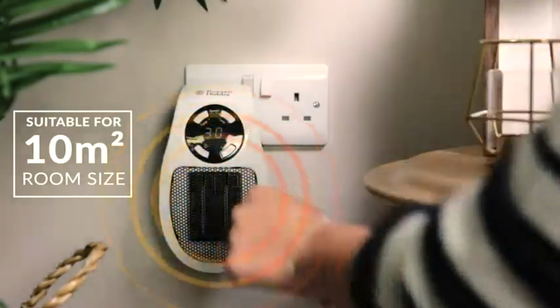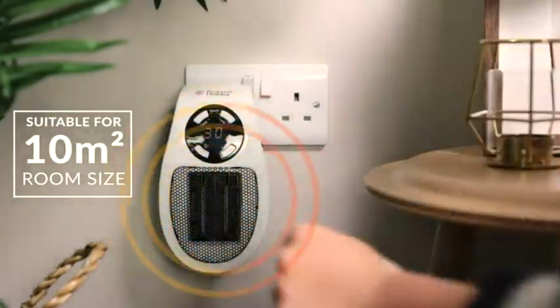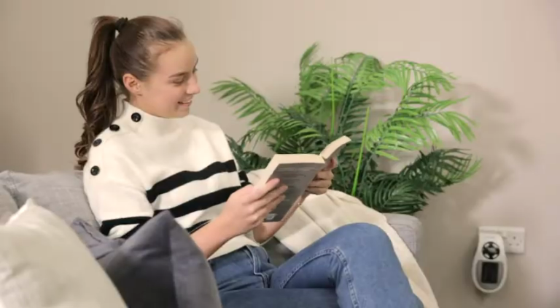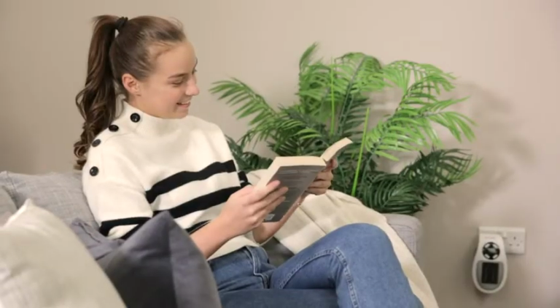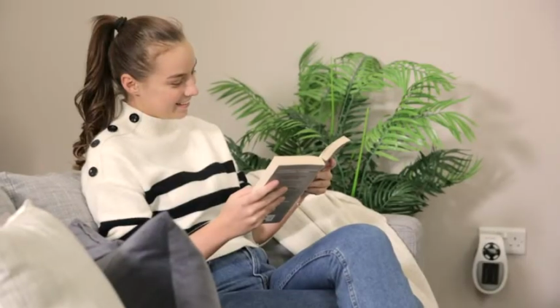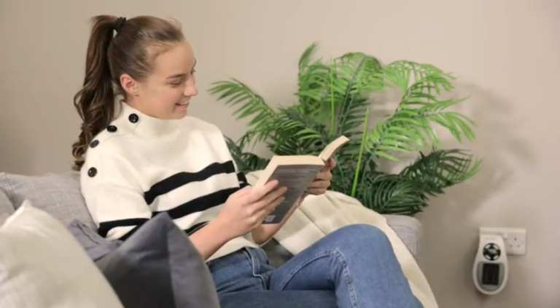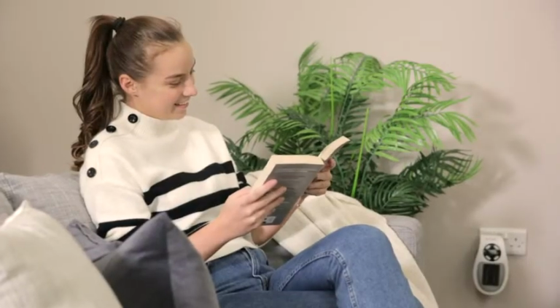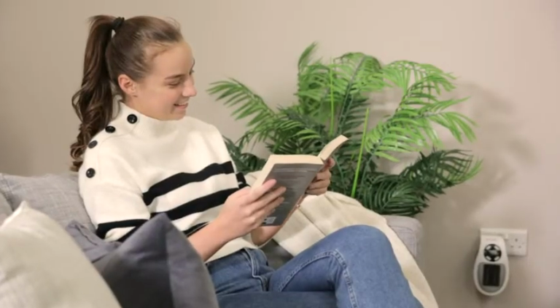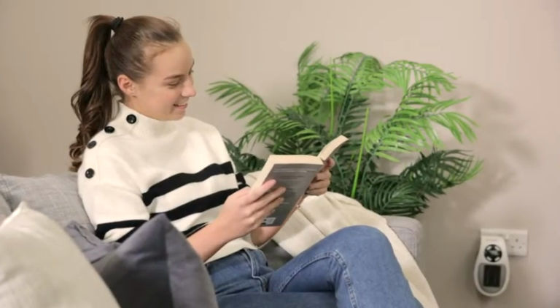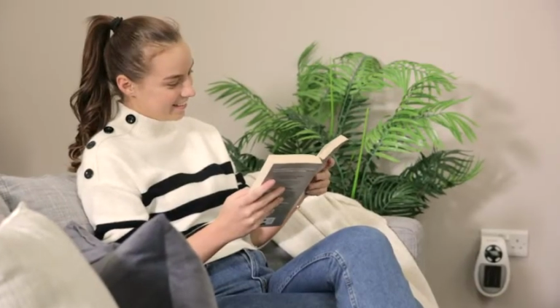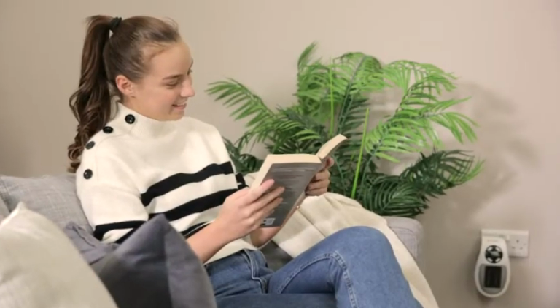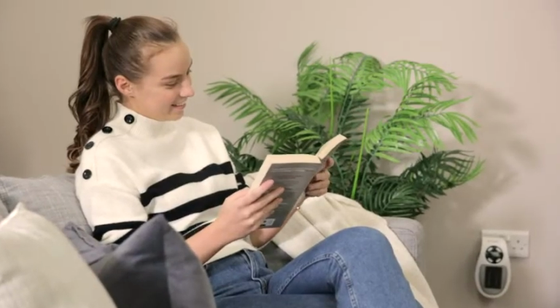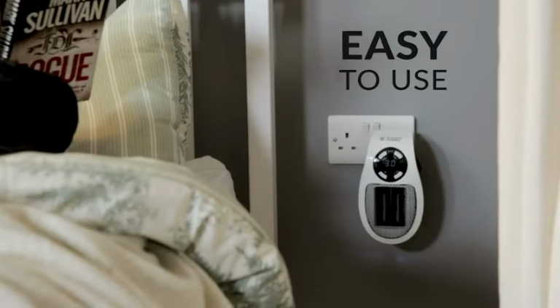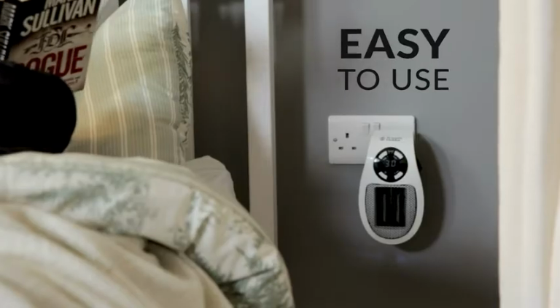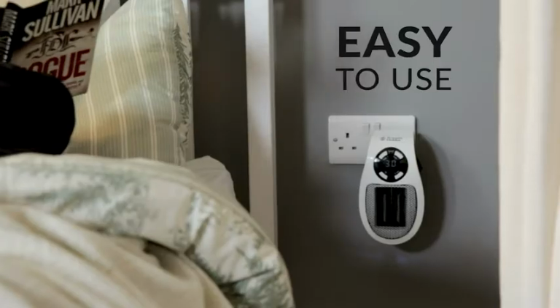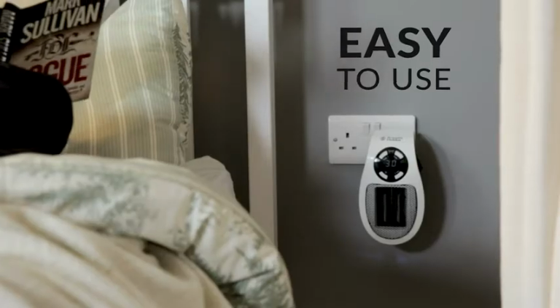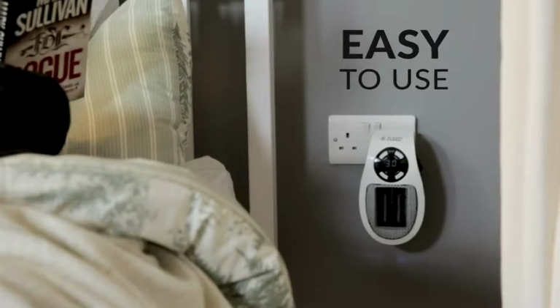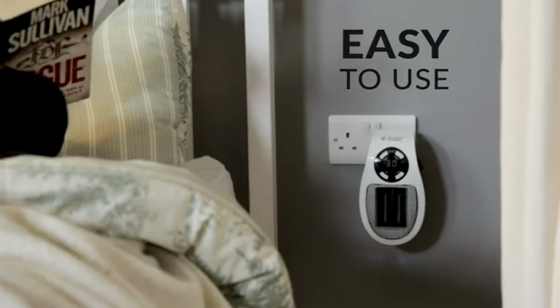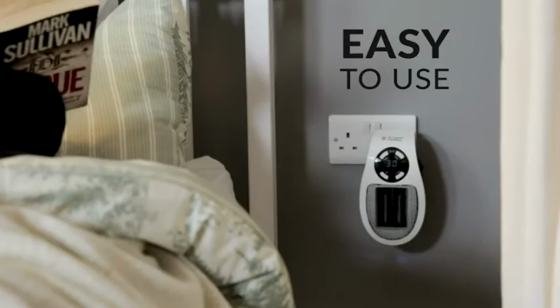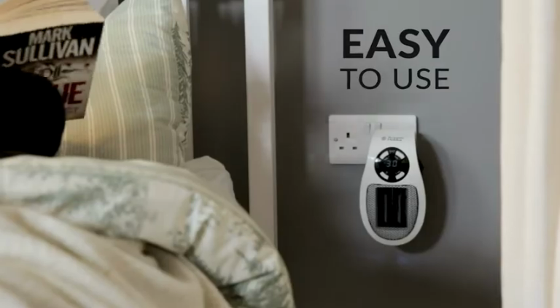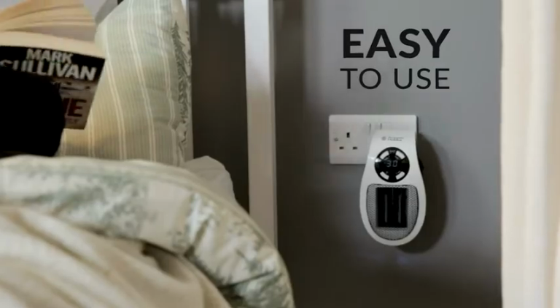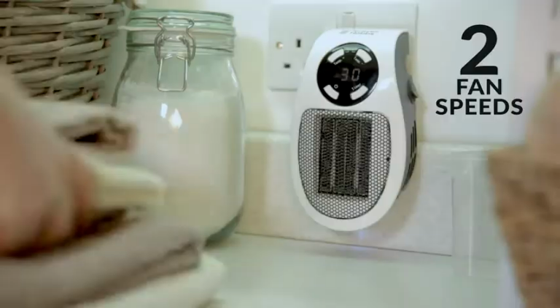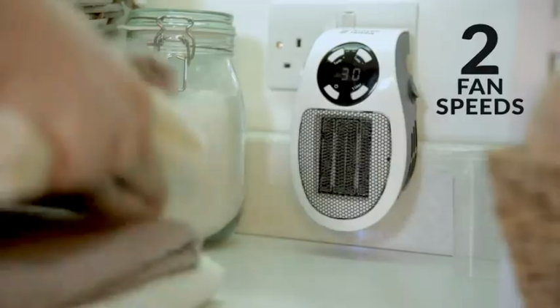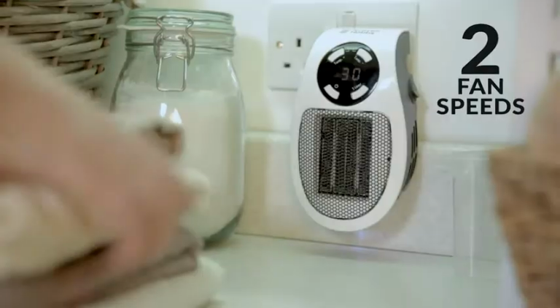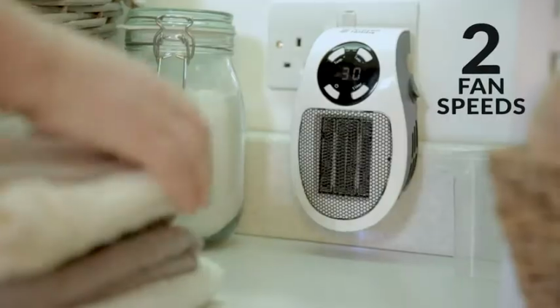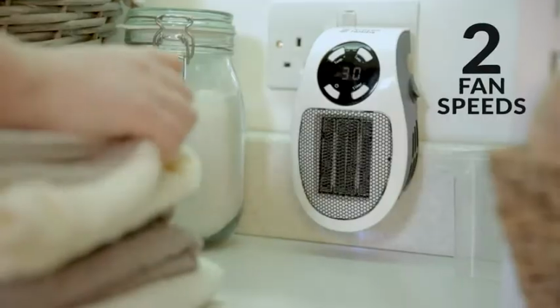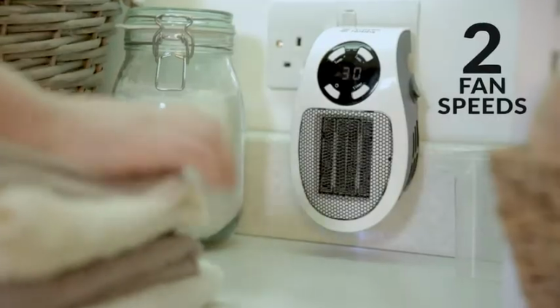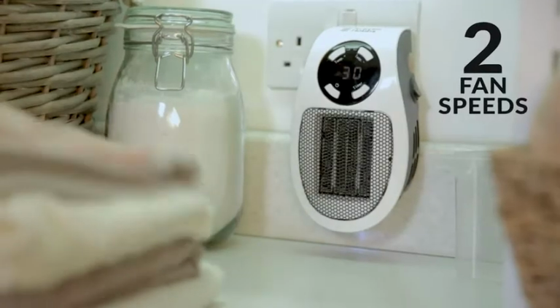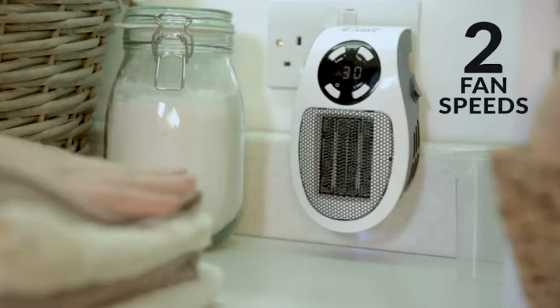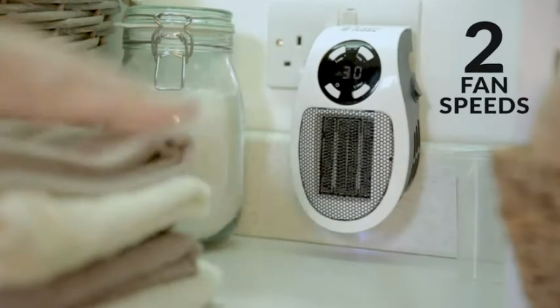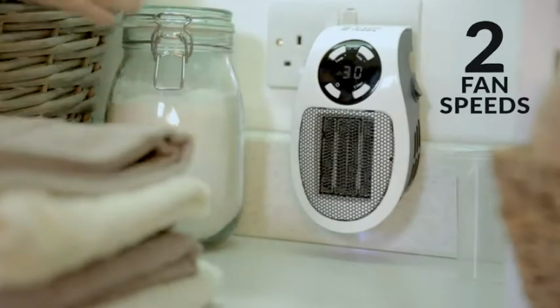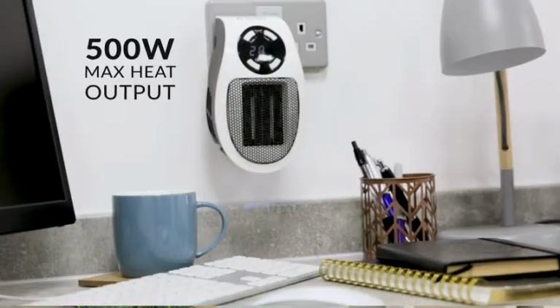Perfect for a chilly bedroom so you can get a good night's sleep. Heat your cold utility room, small office or caravan.